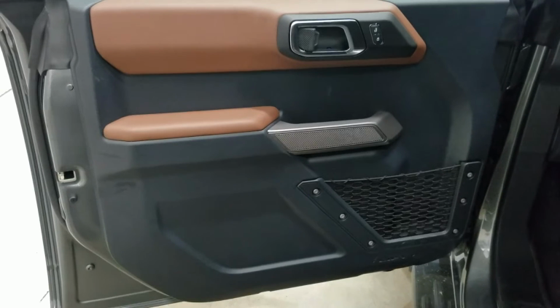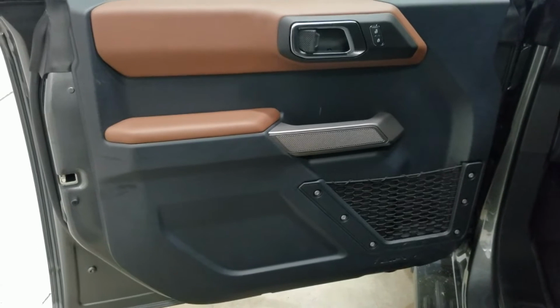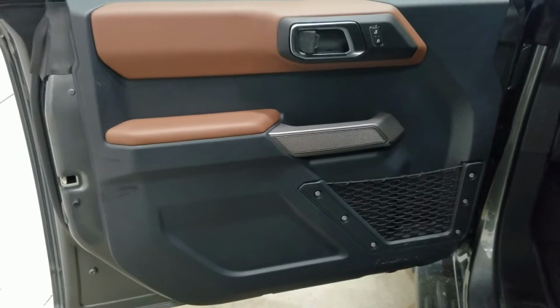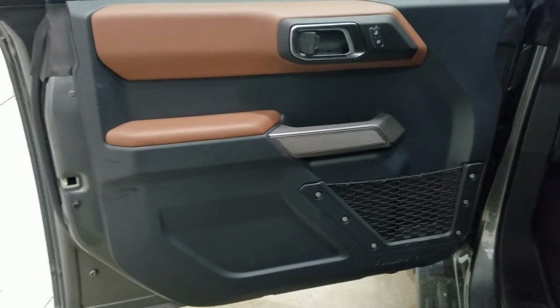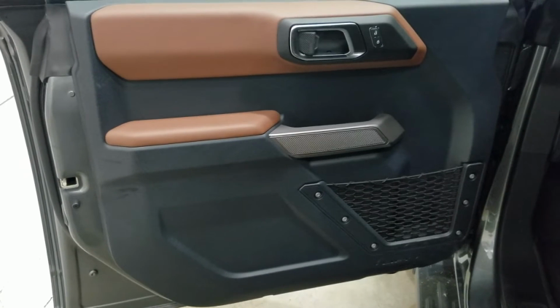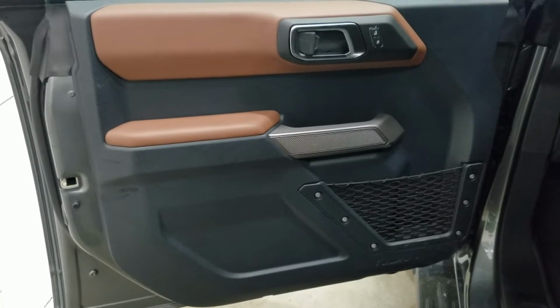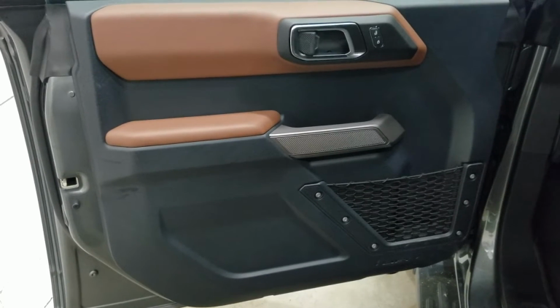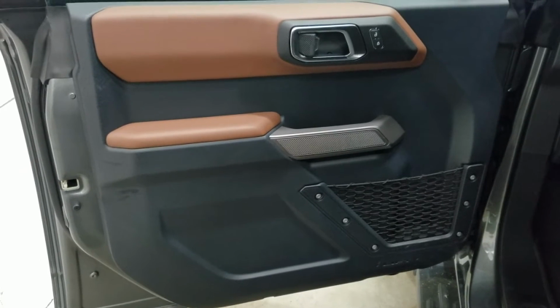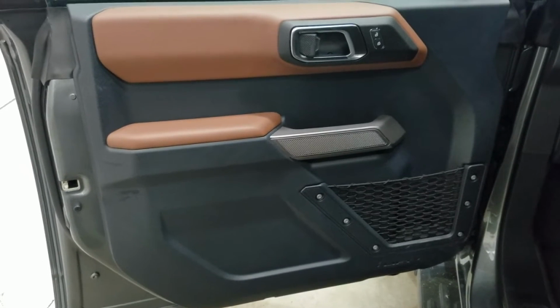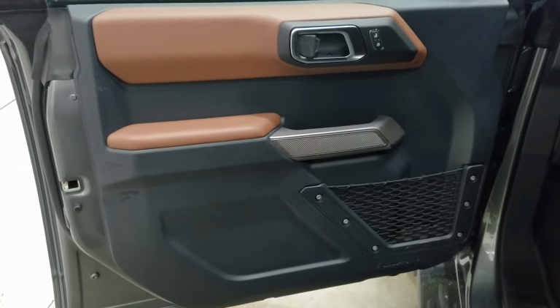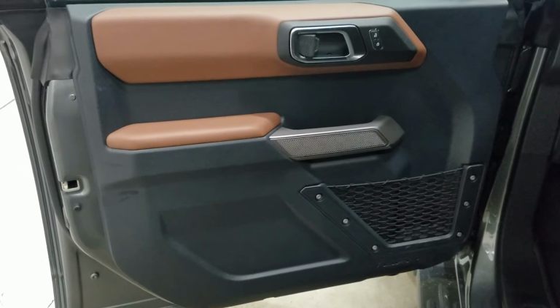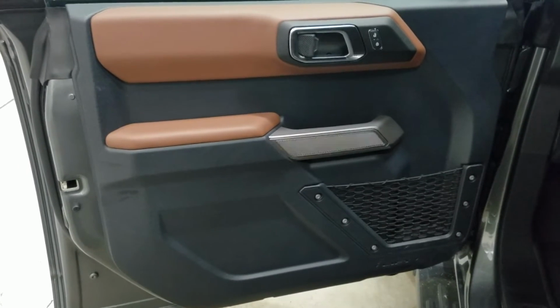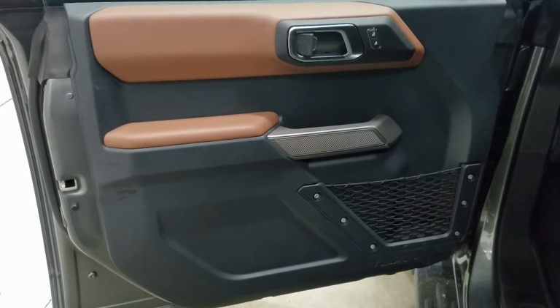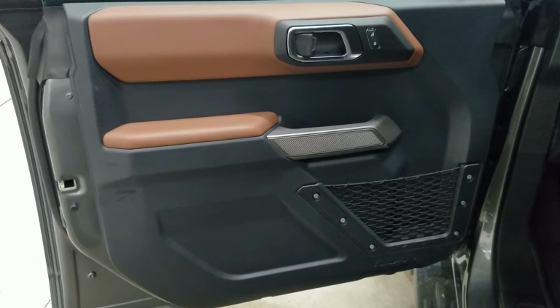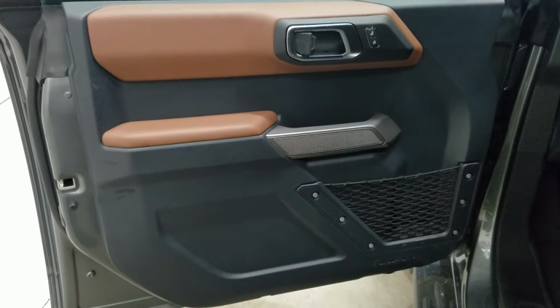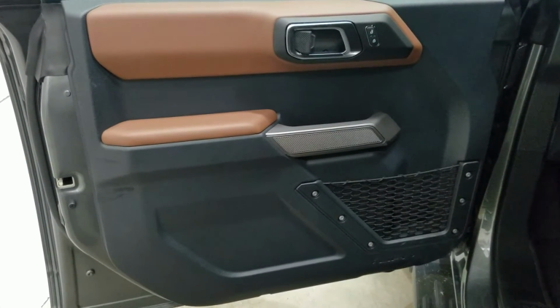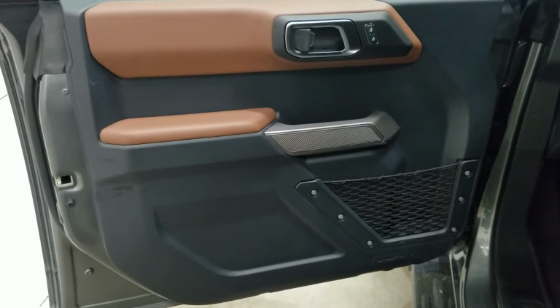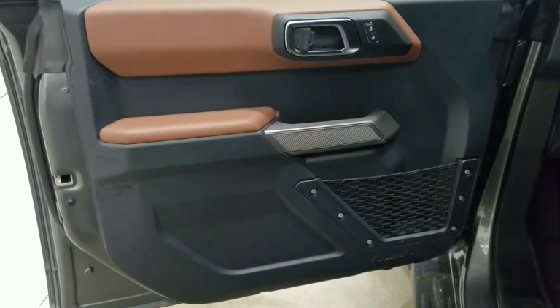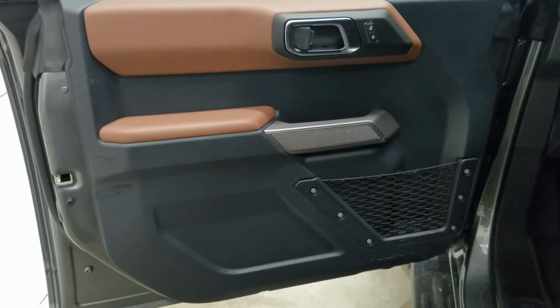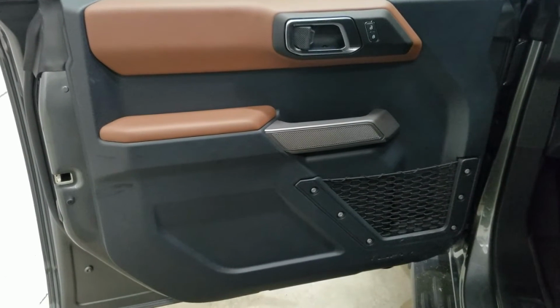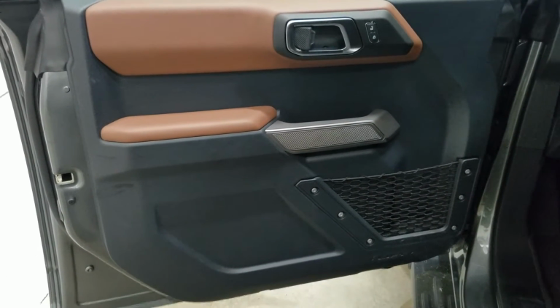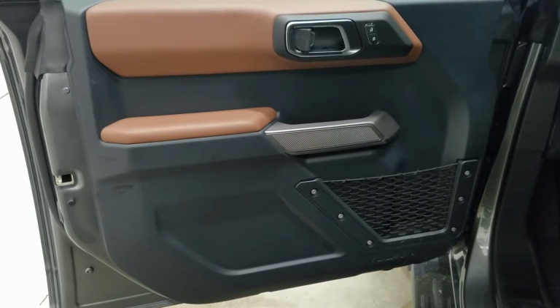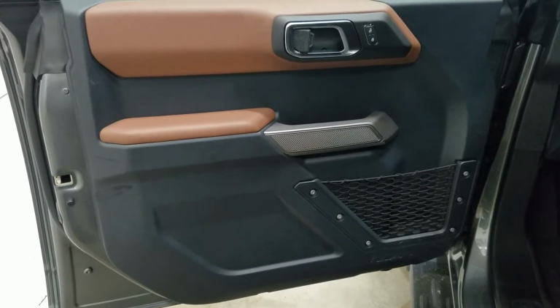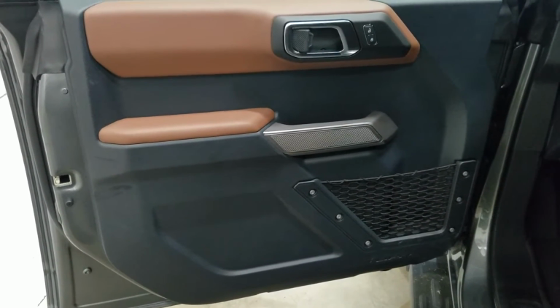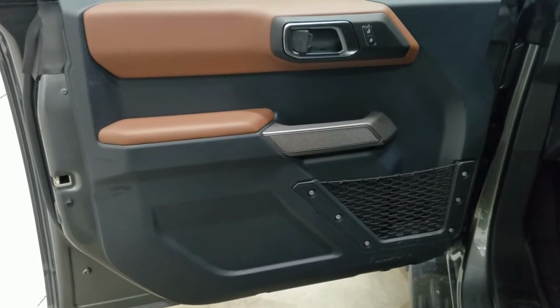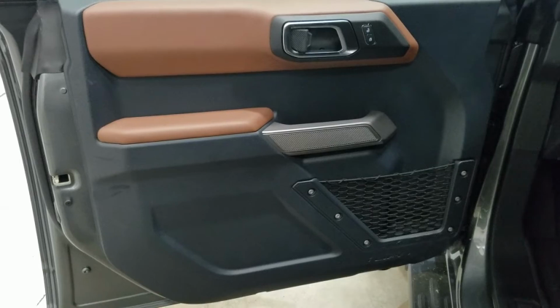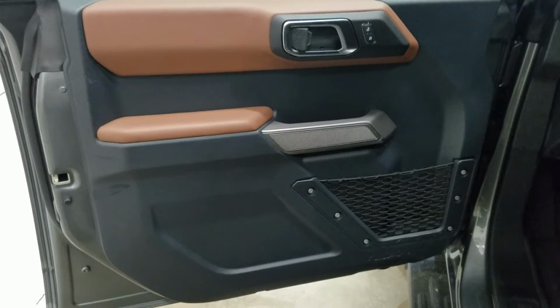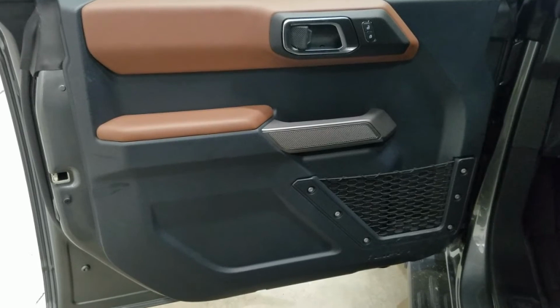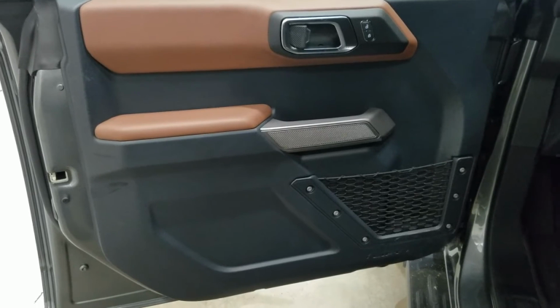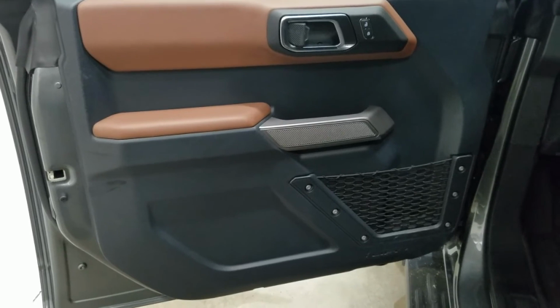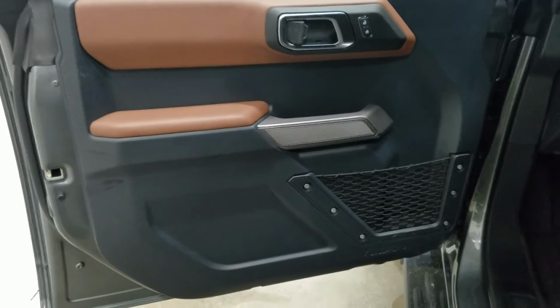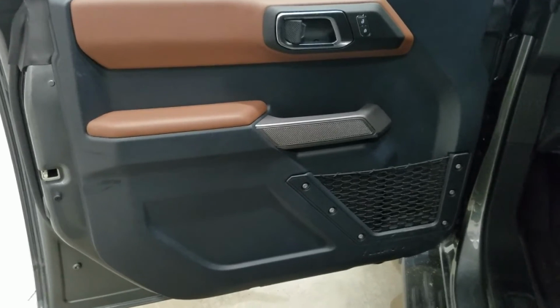At the interior we have loads of driver friendly features, including power locks, power windows, power adjustable mirrors, and door storage.